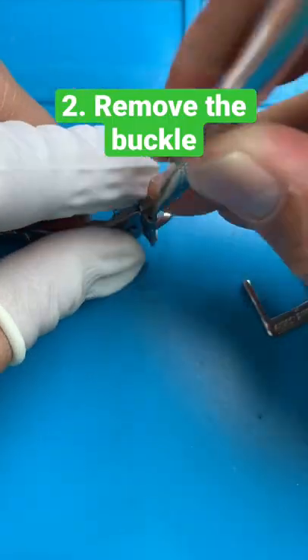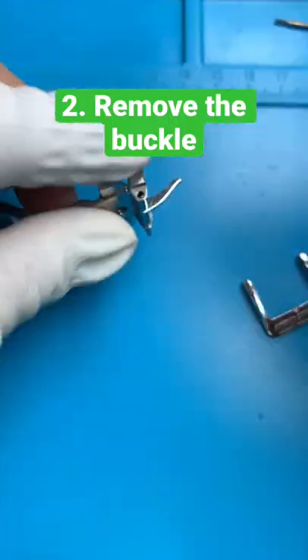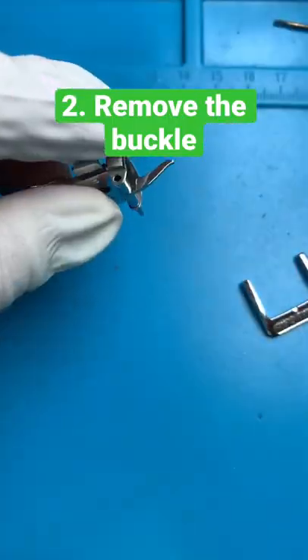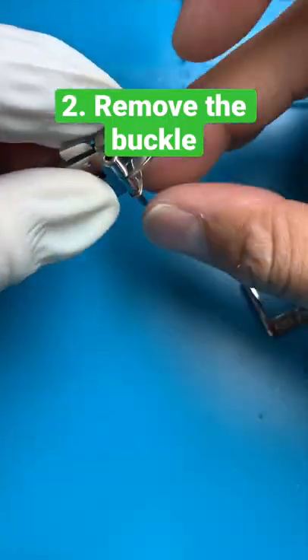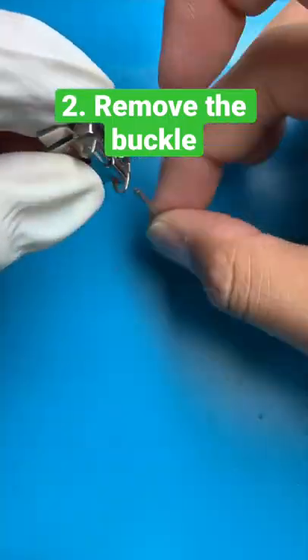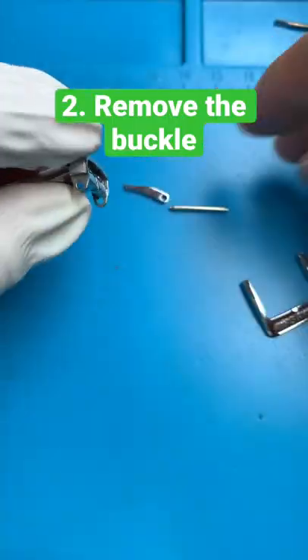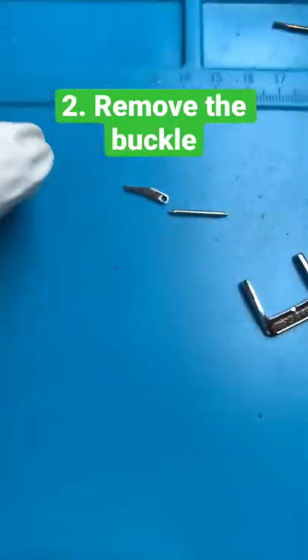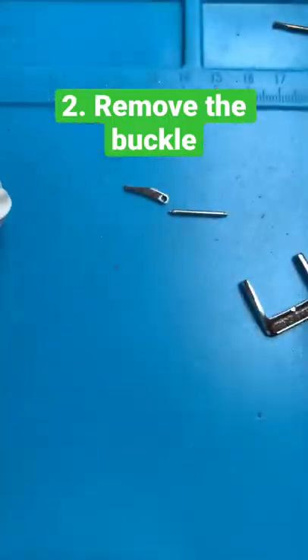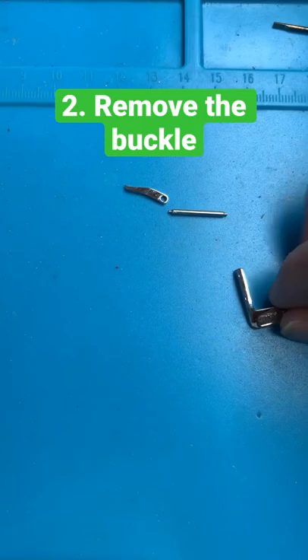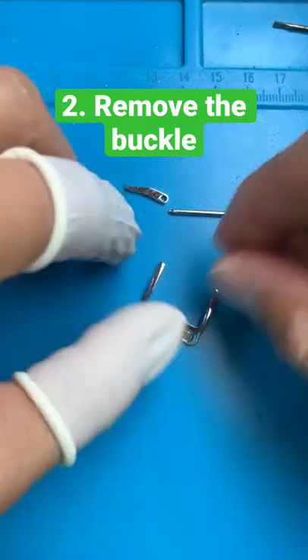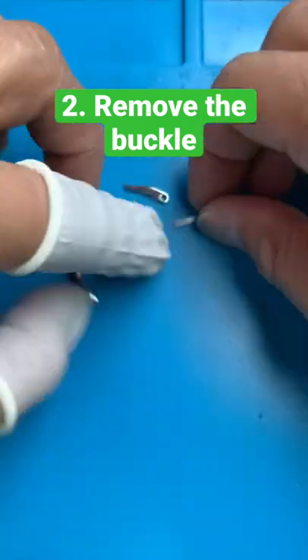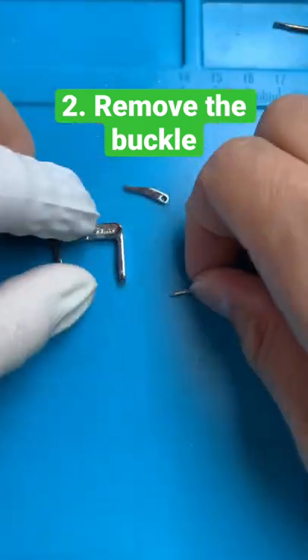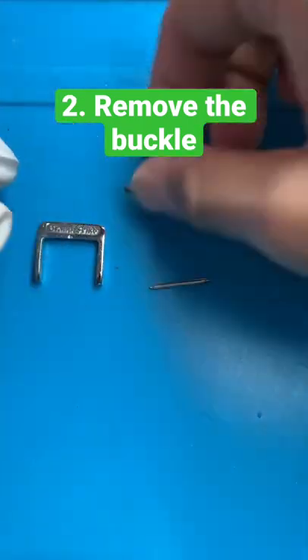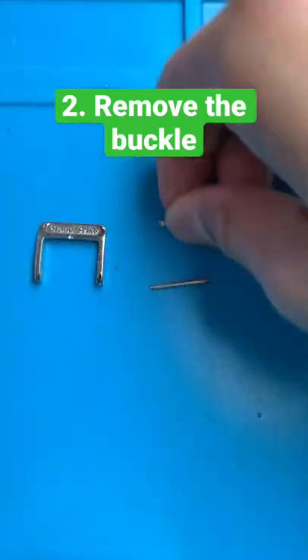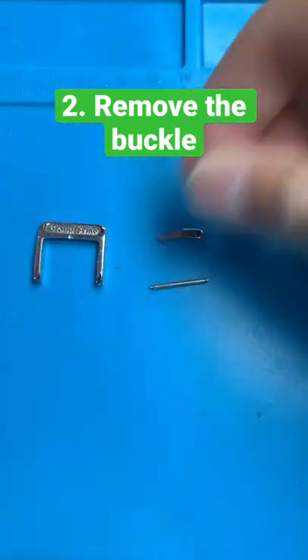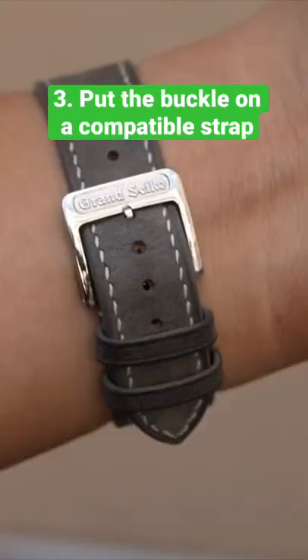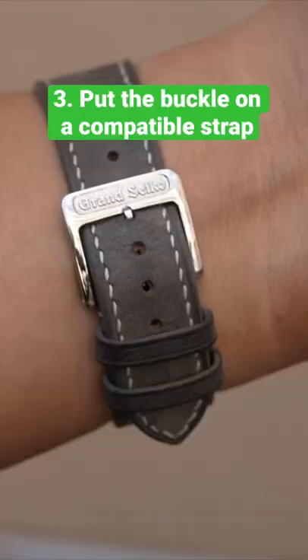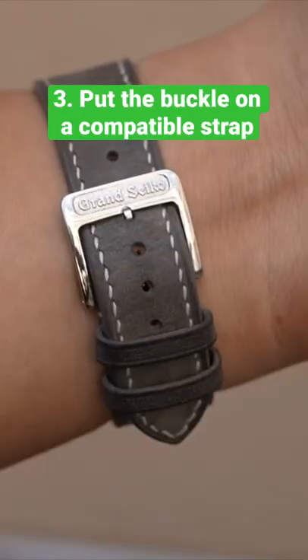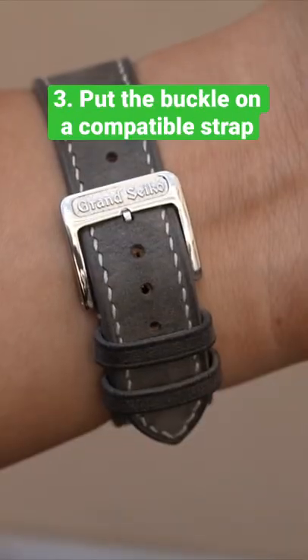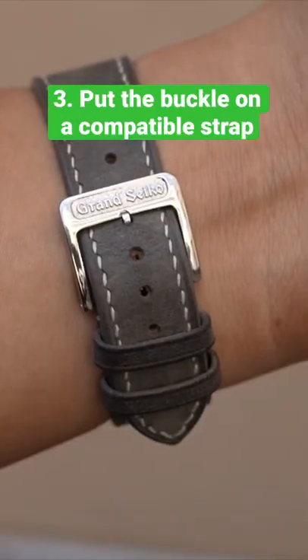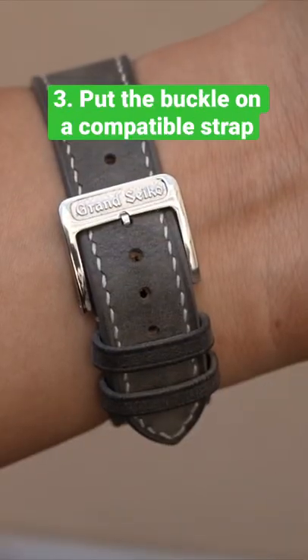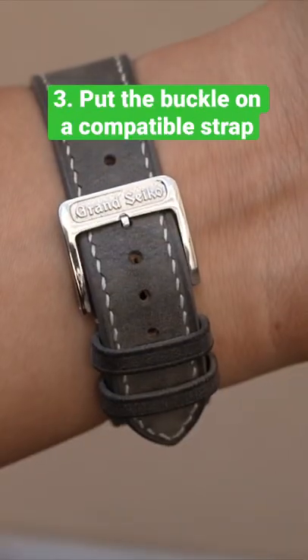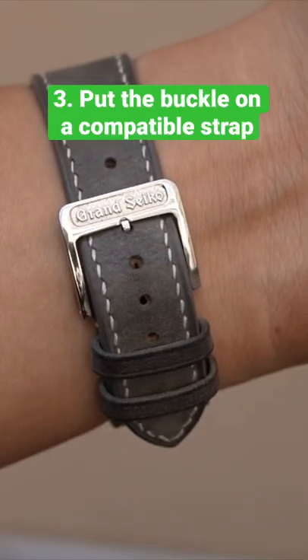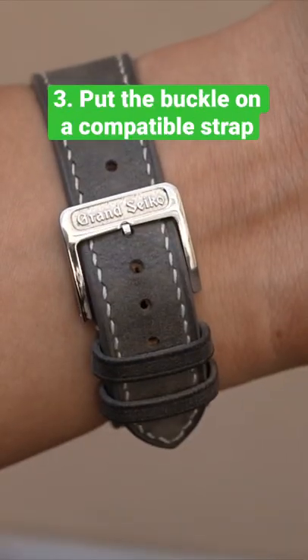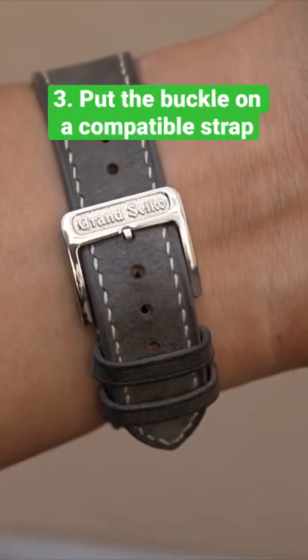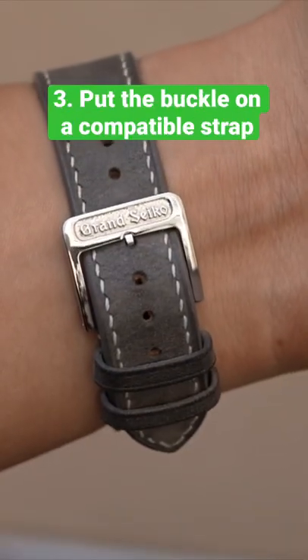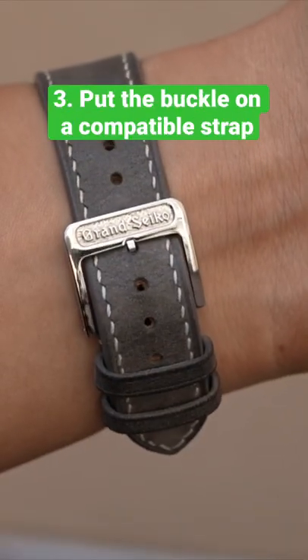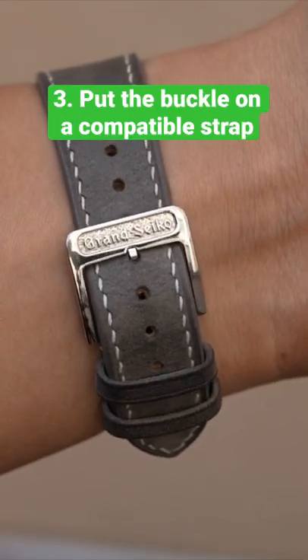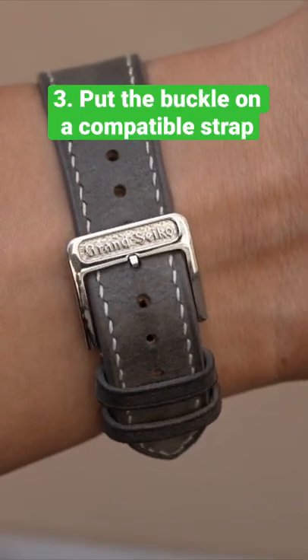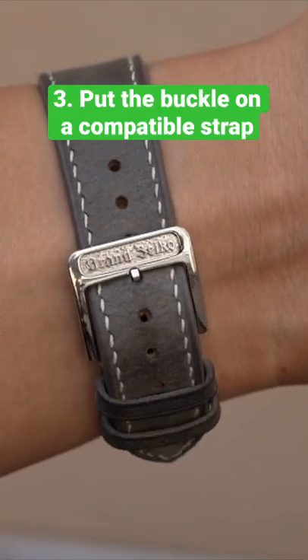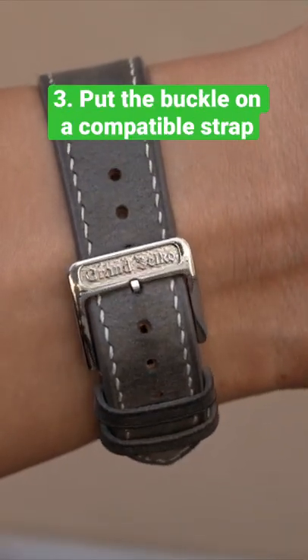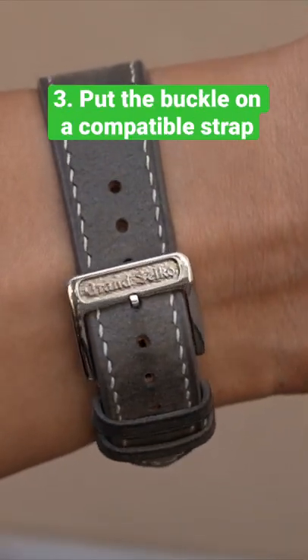You're then left with a 16 millimeter pin buckle. You can put the buckle on any strap and make the watch wear slimmer.